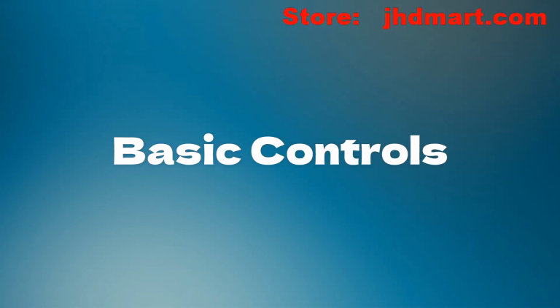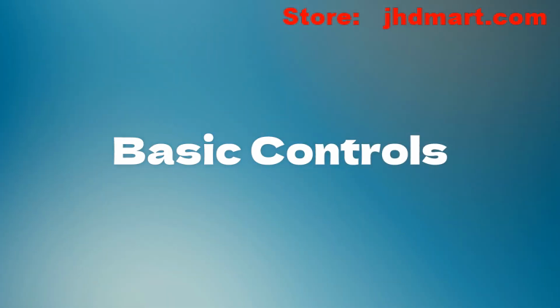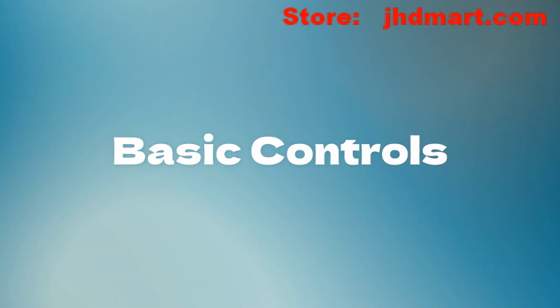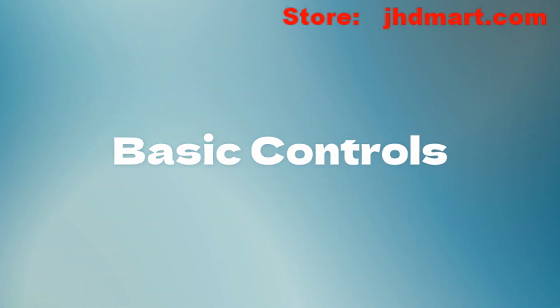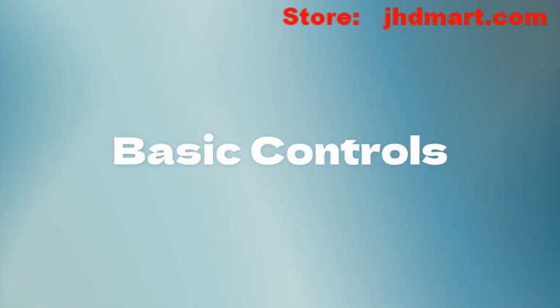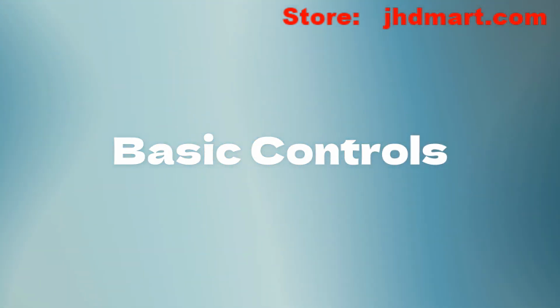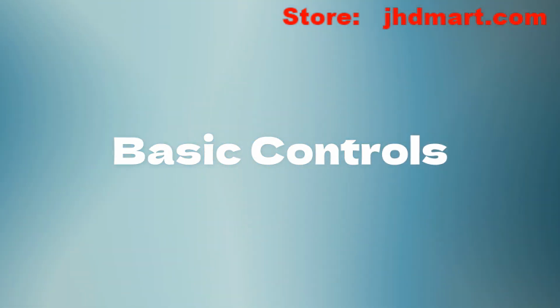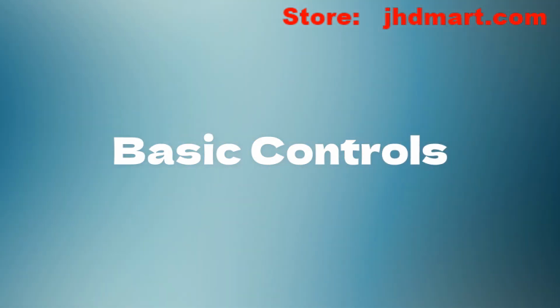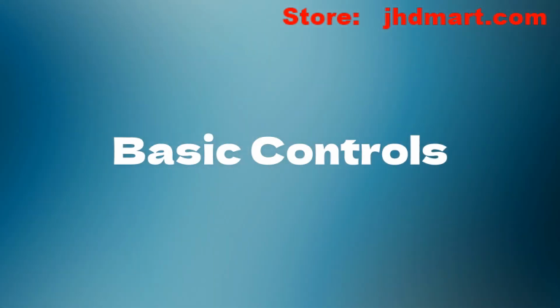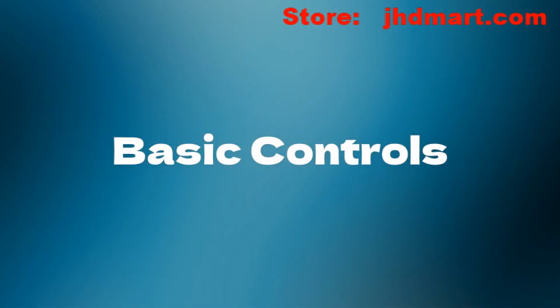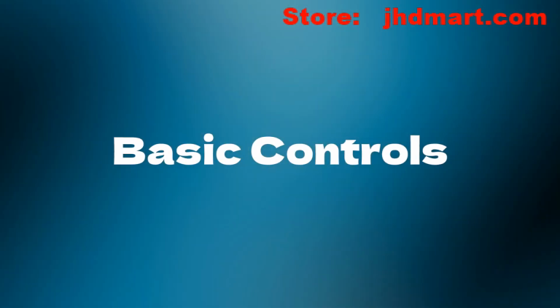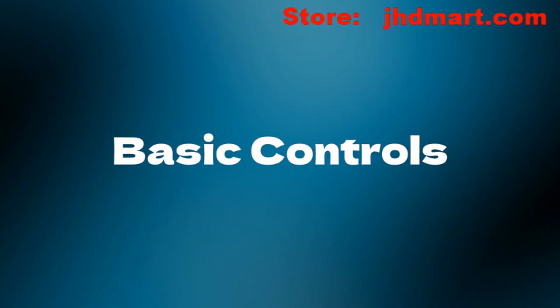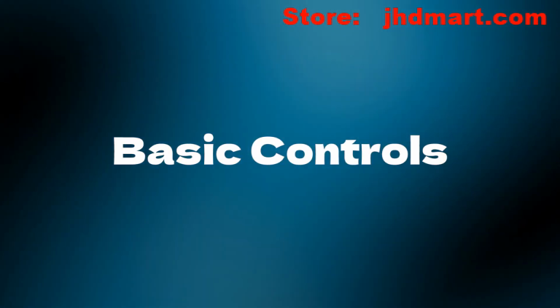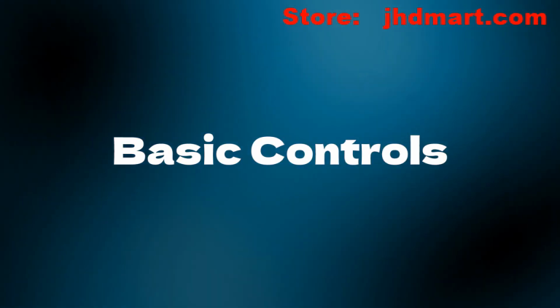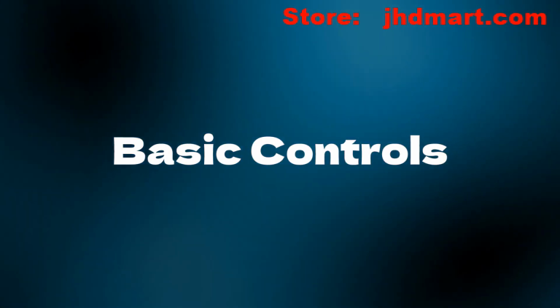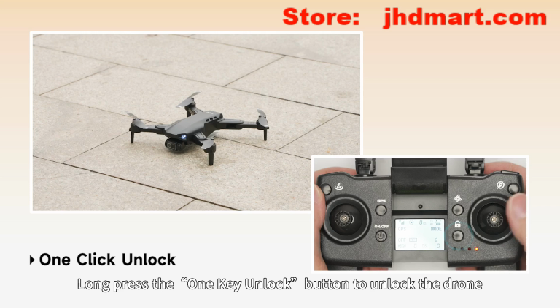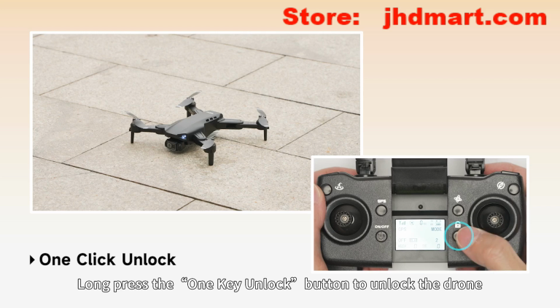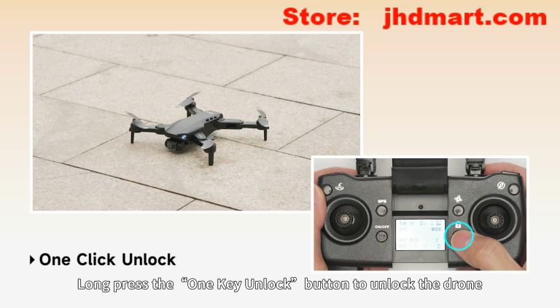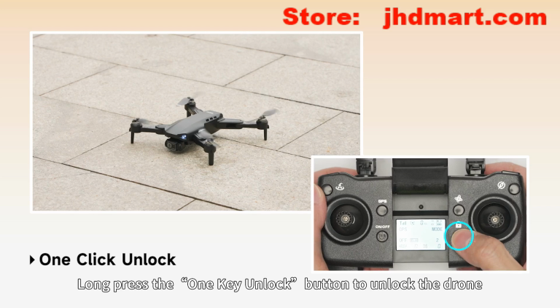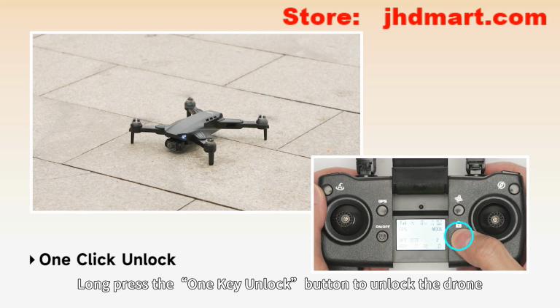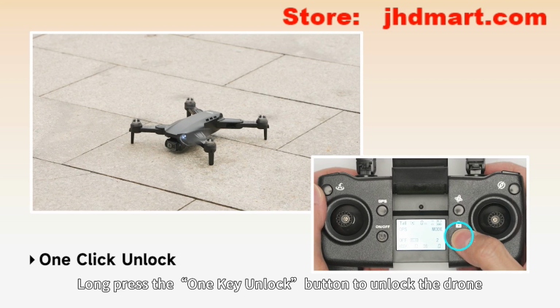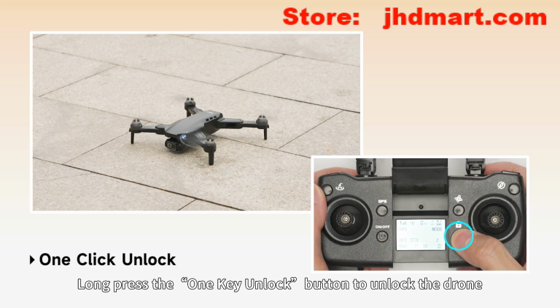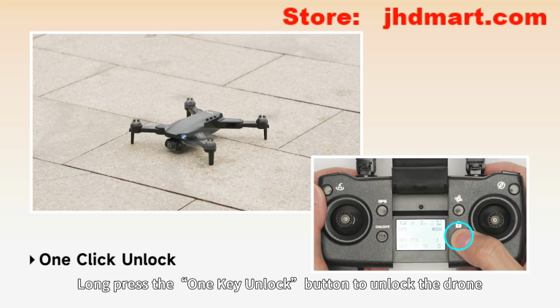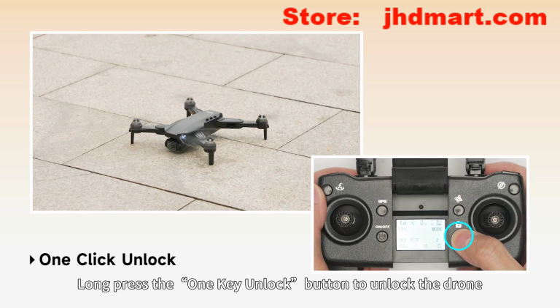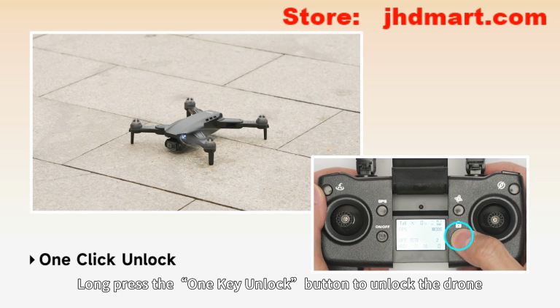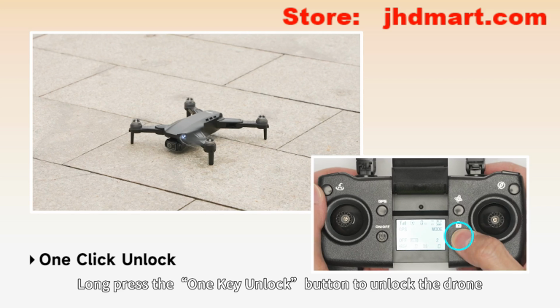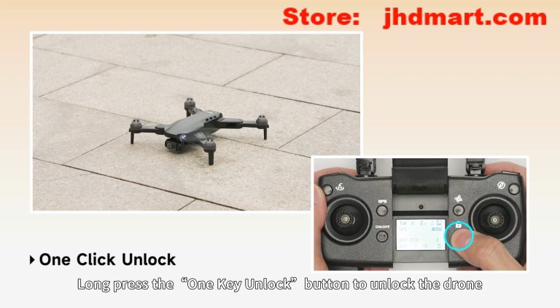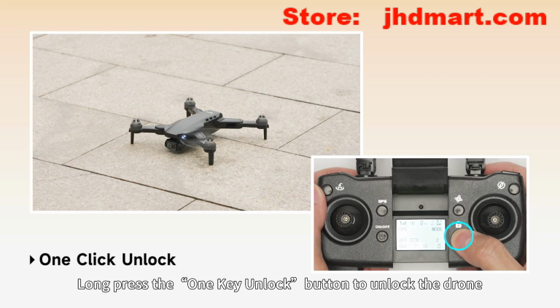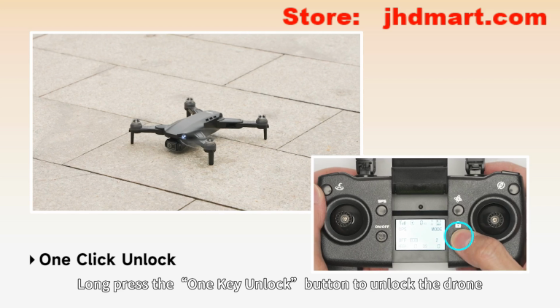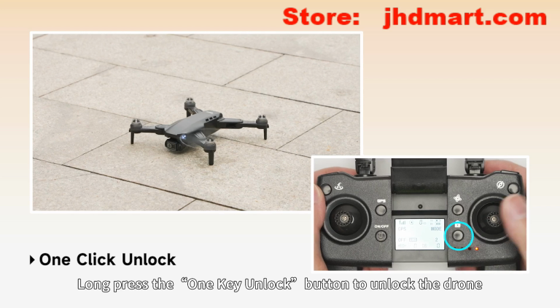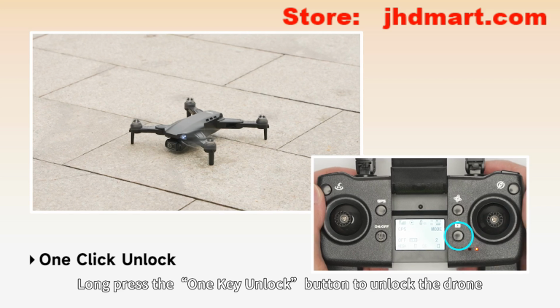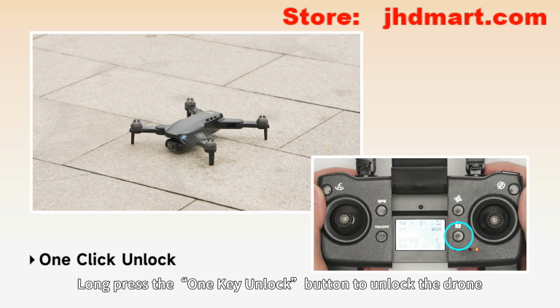Basic controls: long press the unlock button (key 1) to unlock the drone.